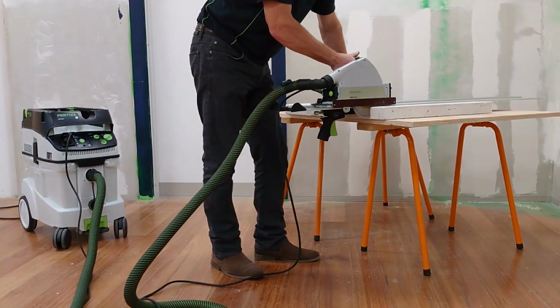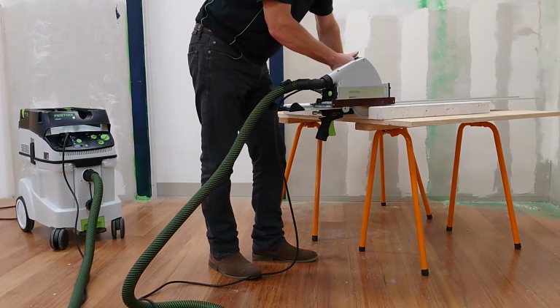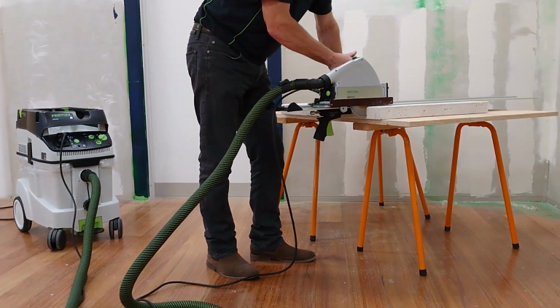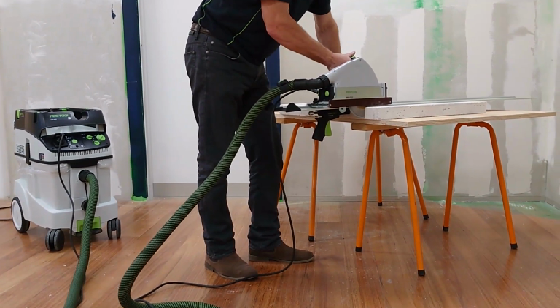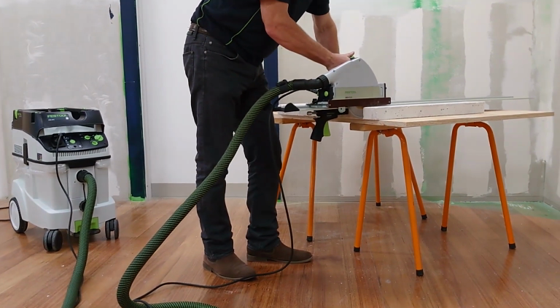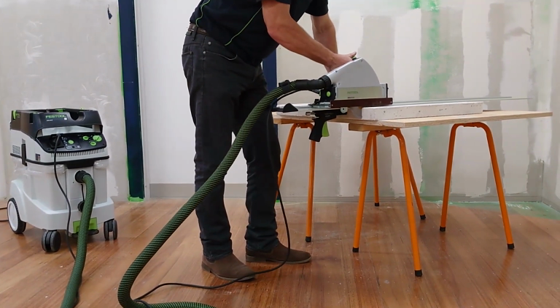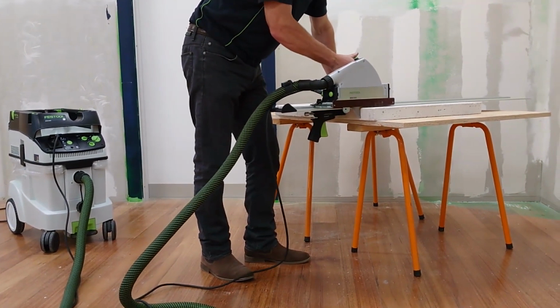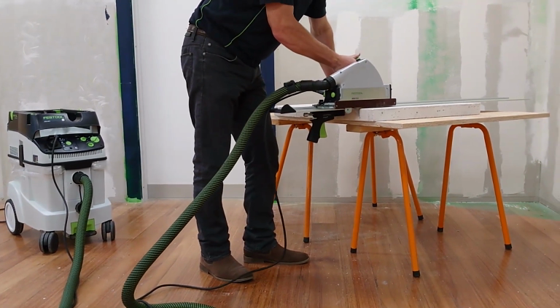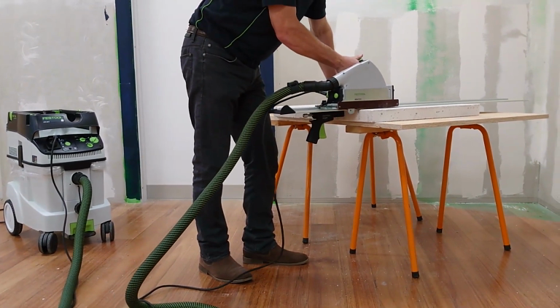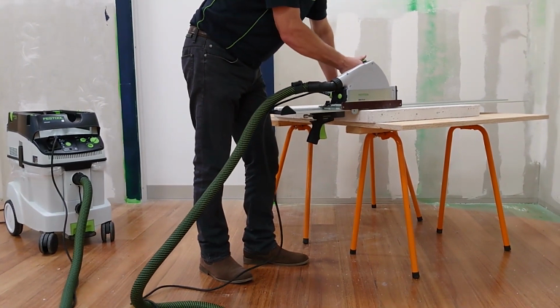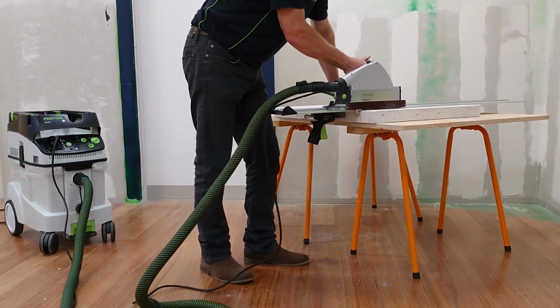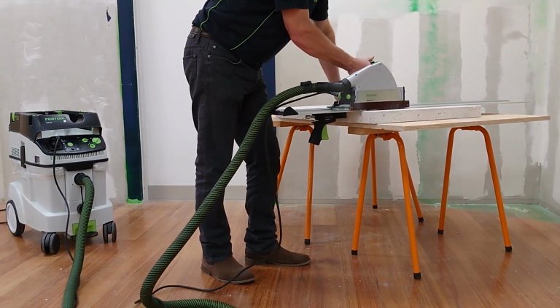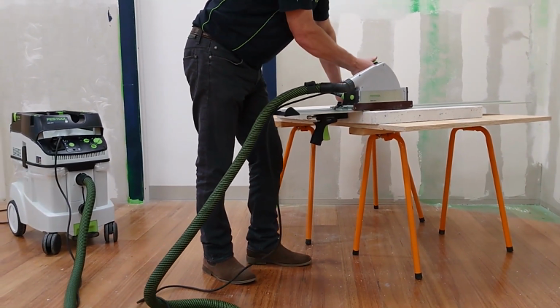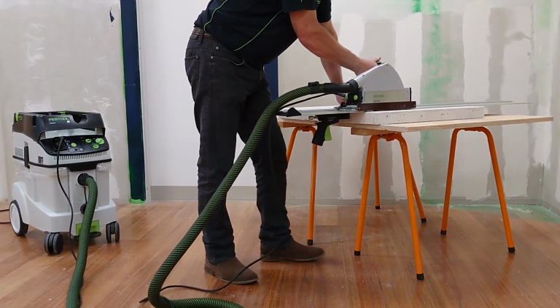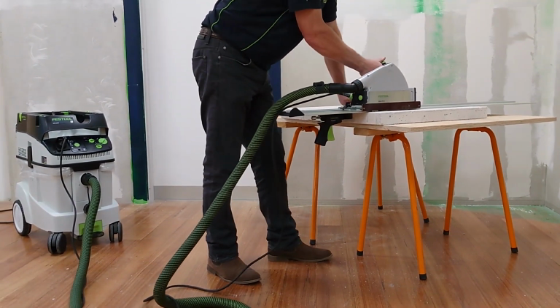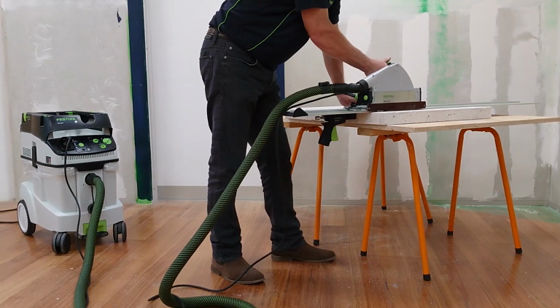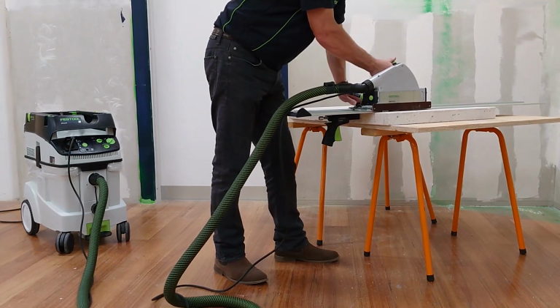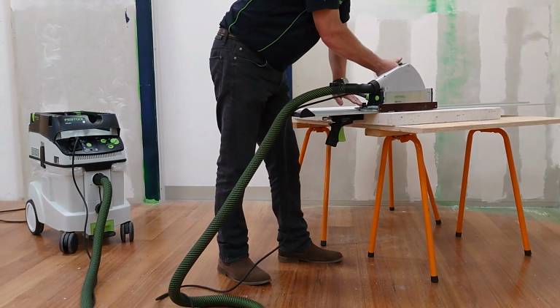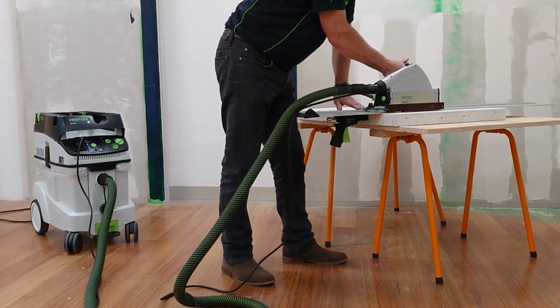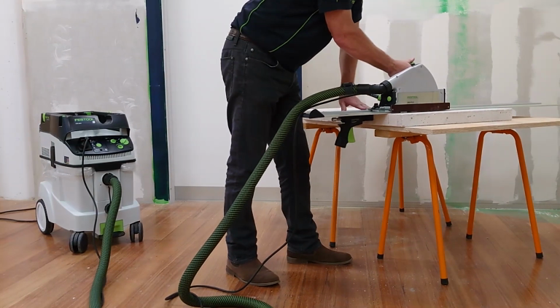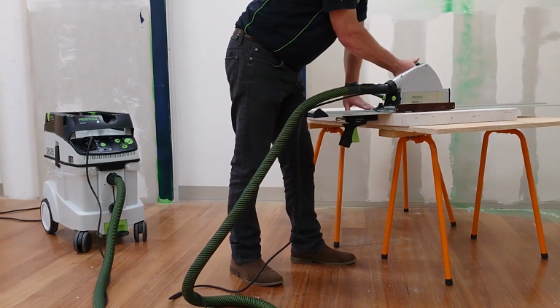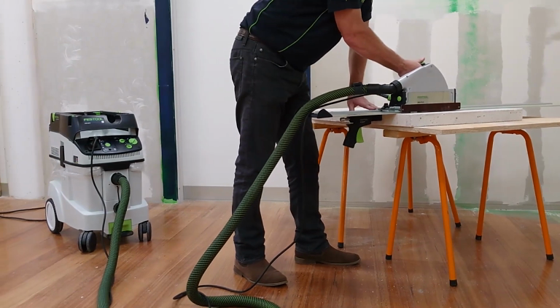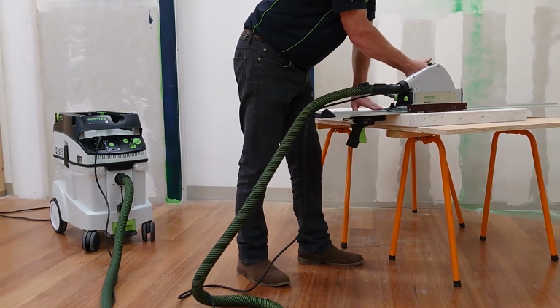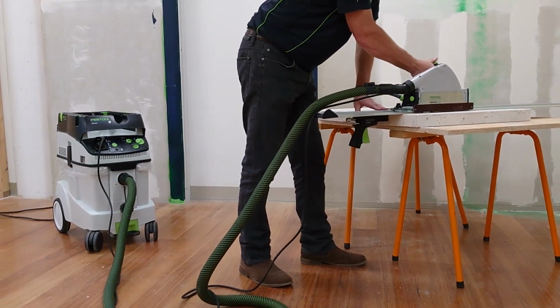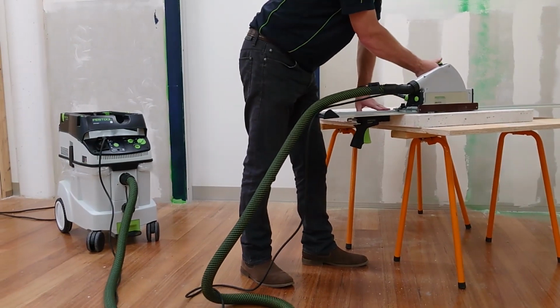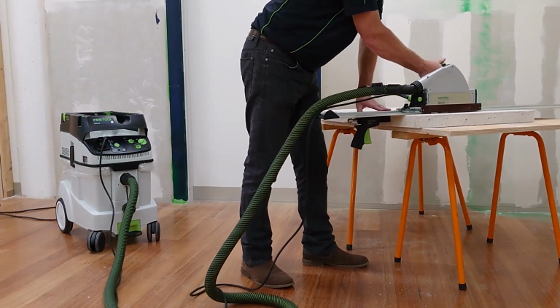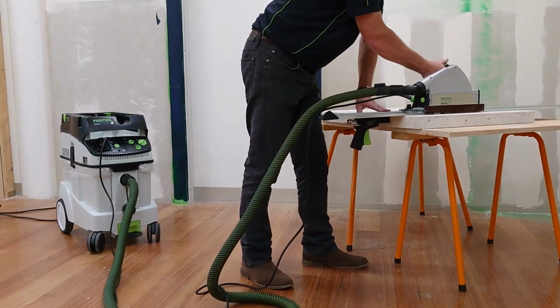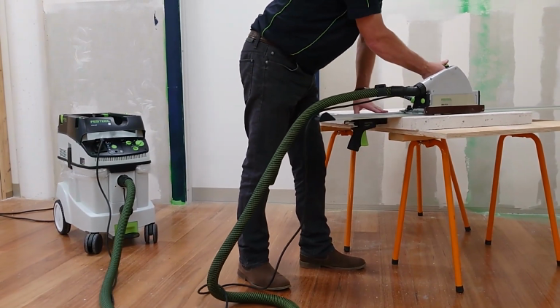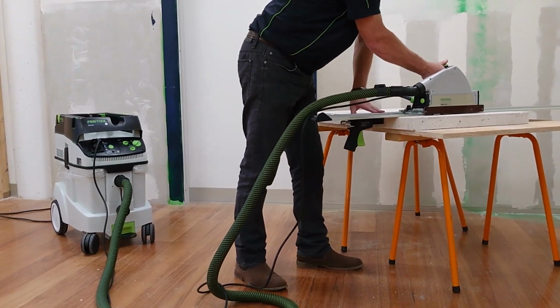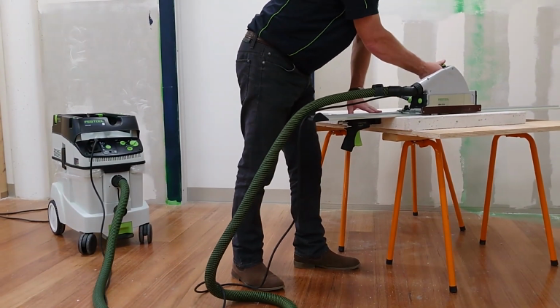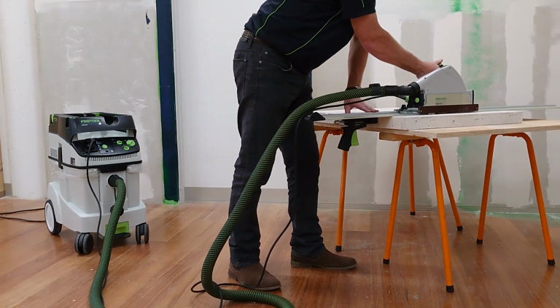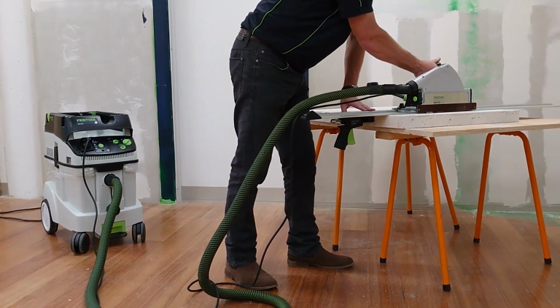When cutting hazardous materials, the self-clean safety bag gives you consistent extraction all the way through the bag life process.